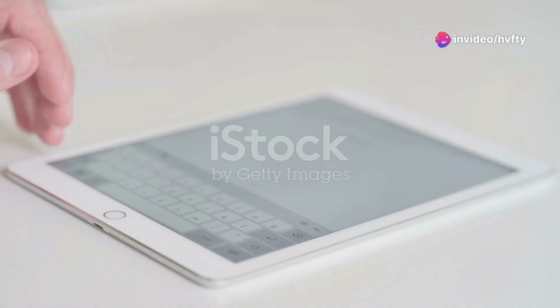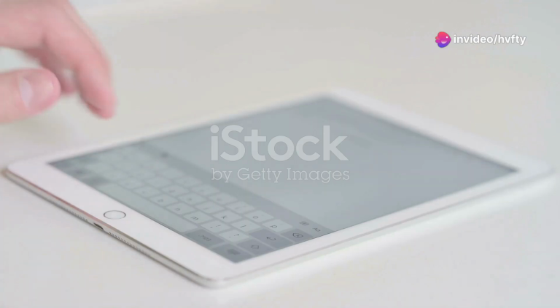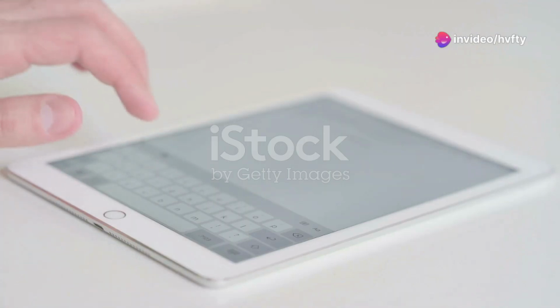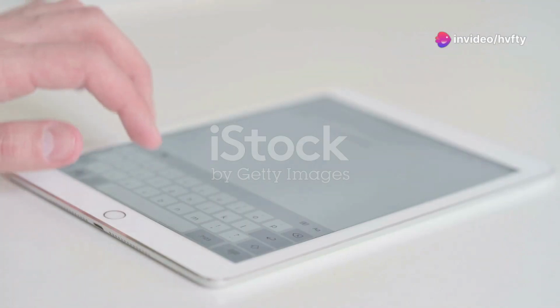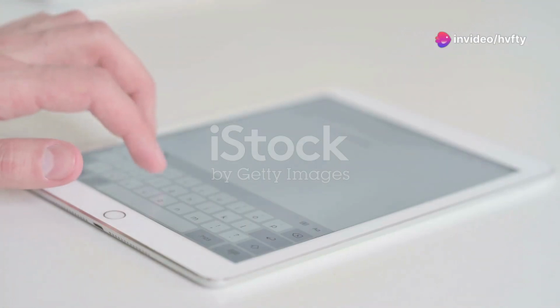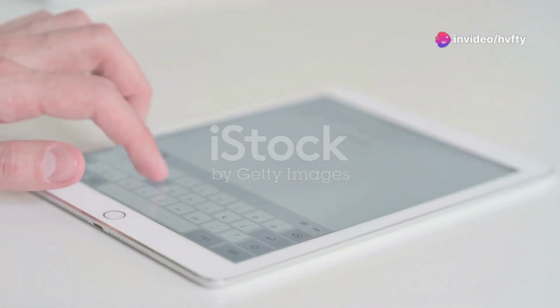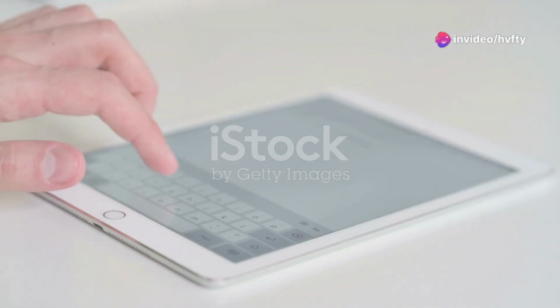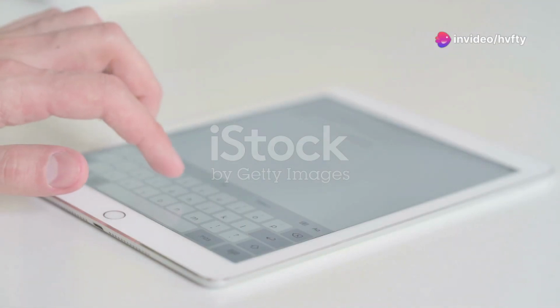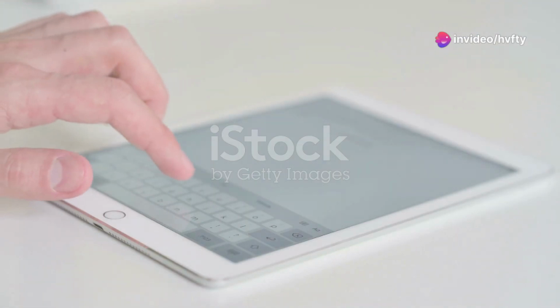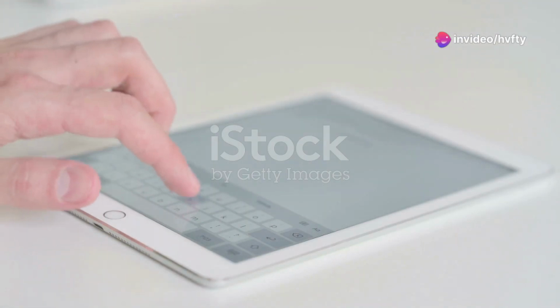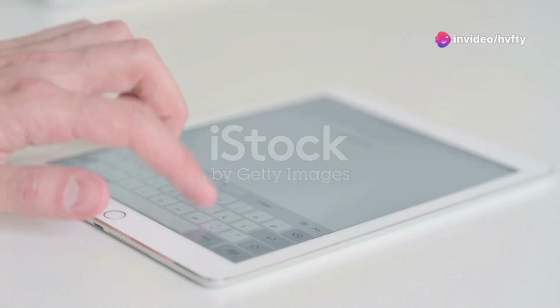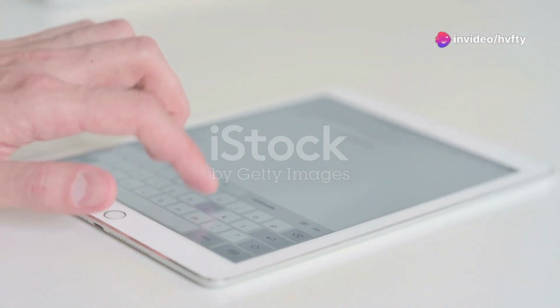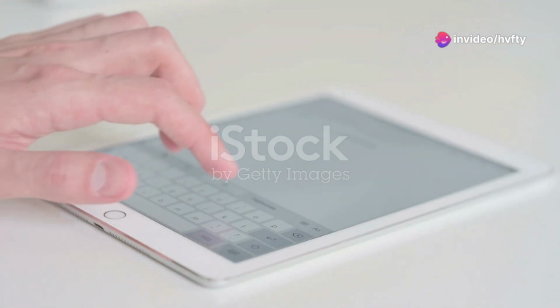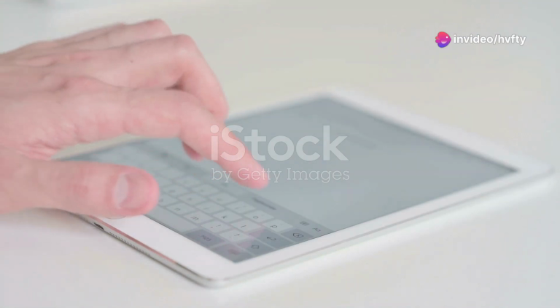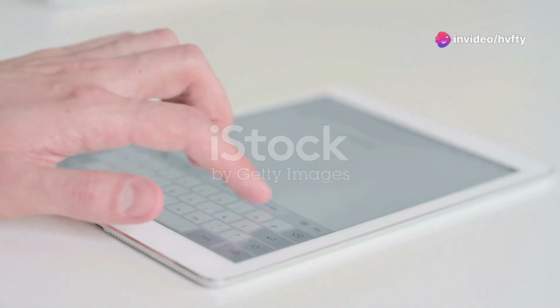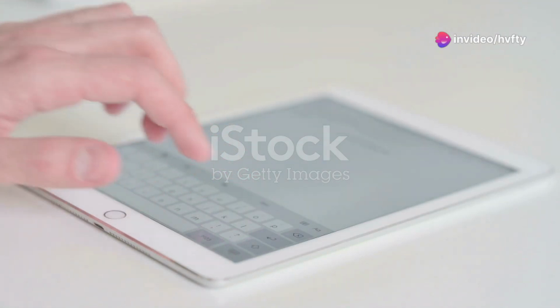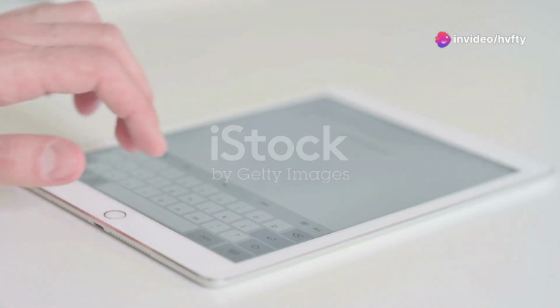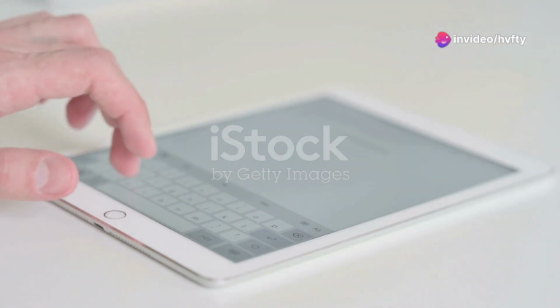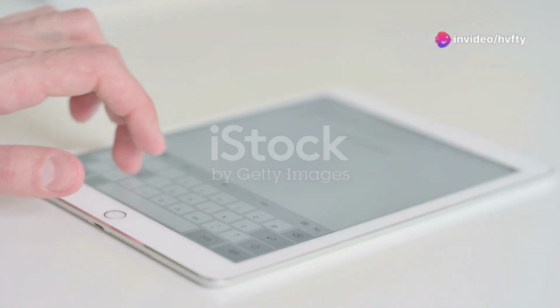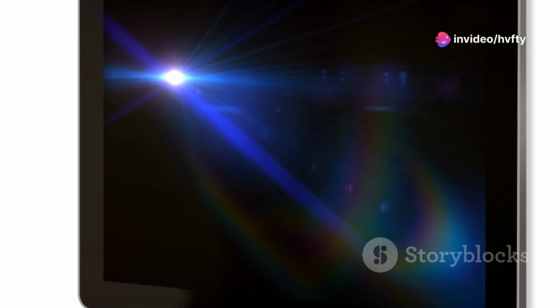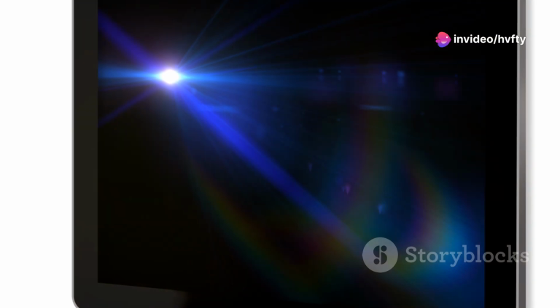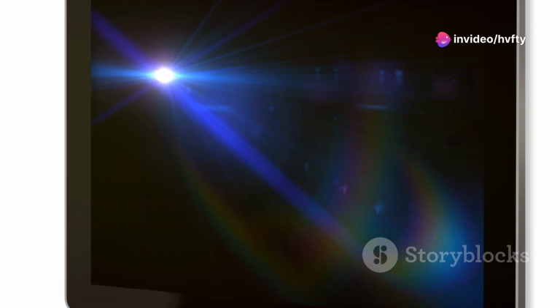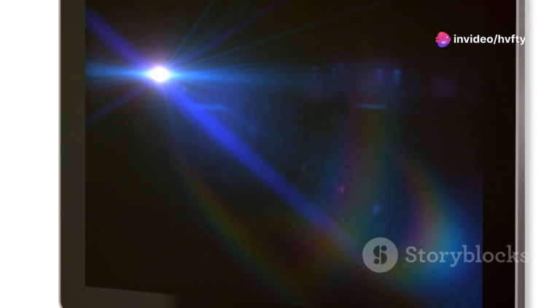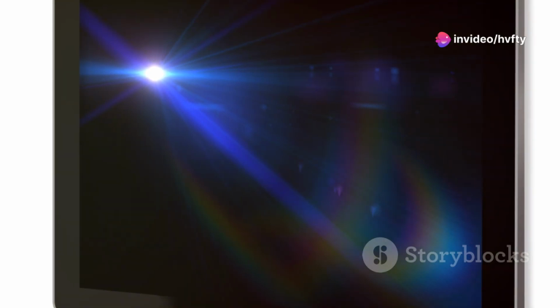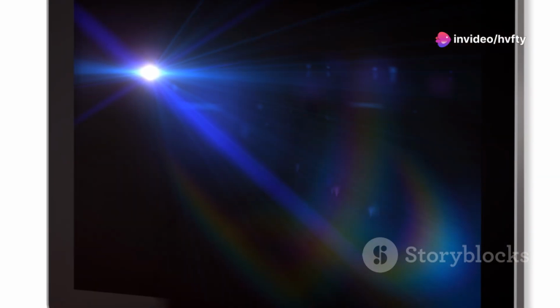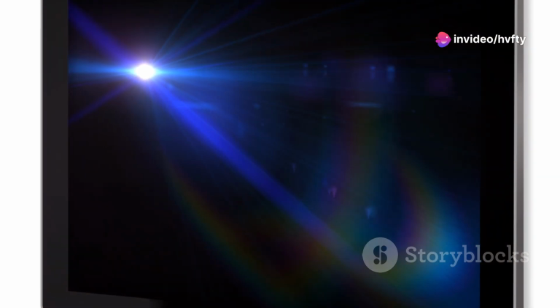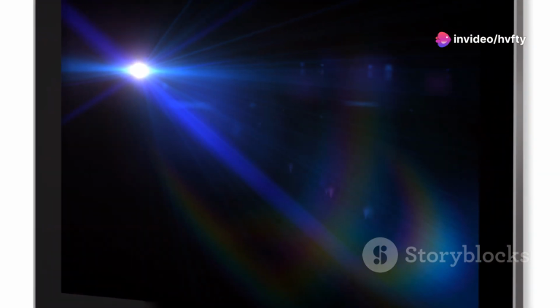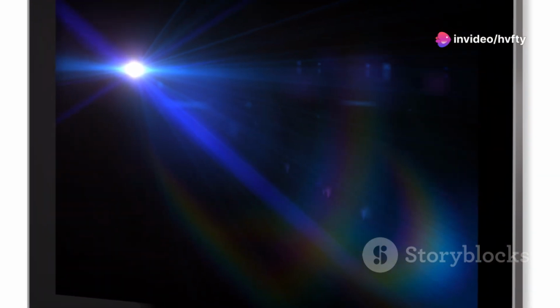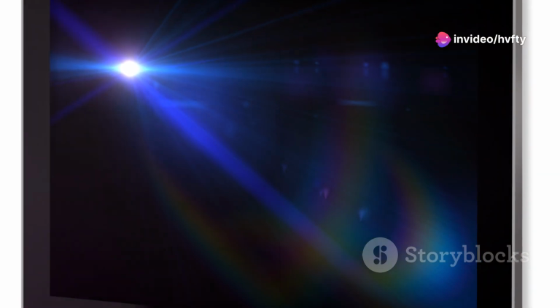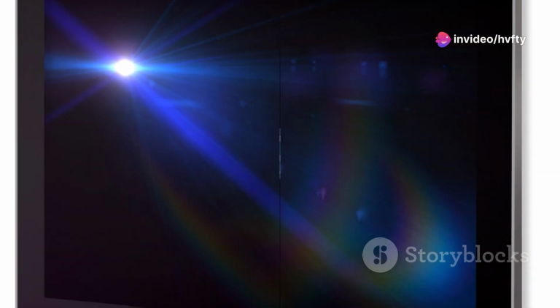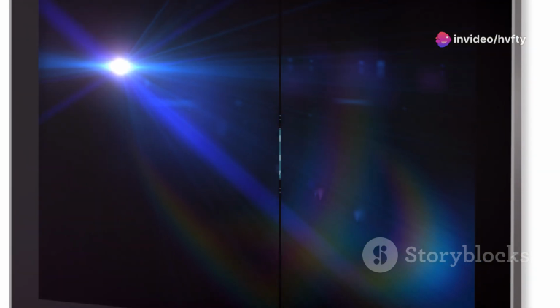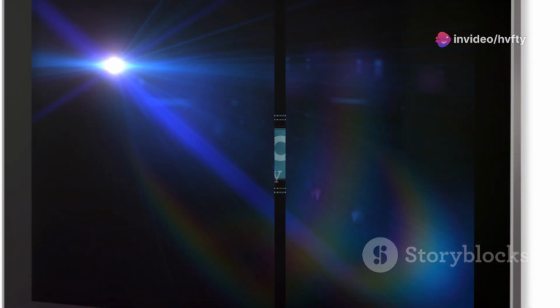With a sleek design, it's thinner and lighter than the previous generation. The aluminosilicate glass screen ensures durability.